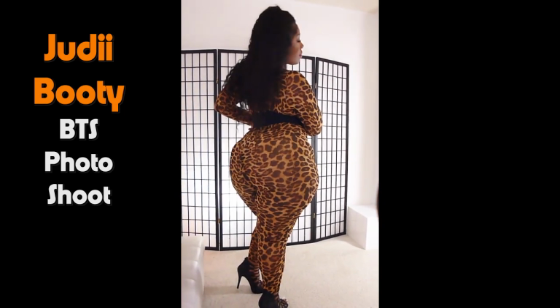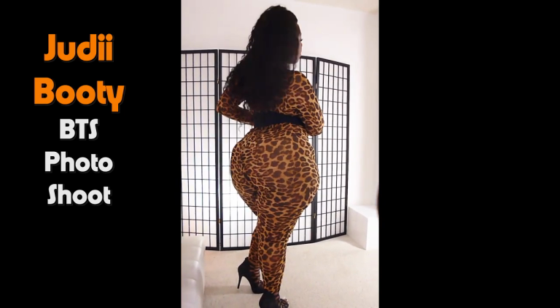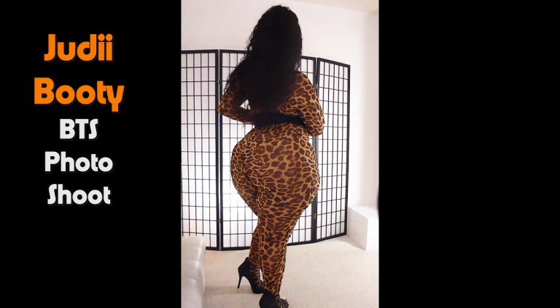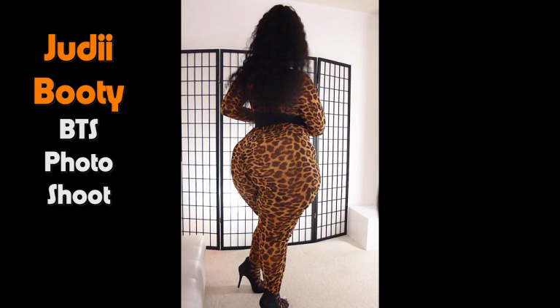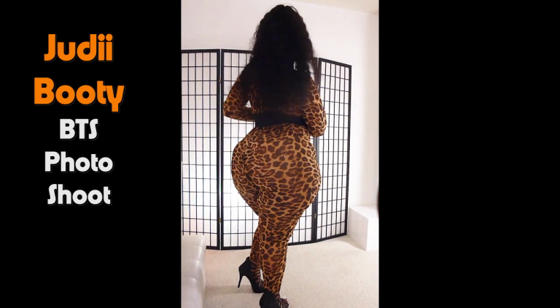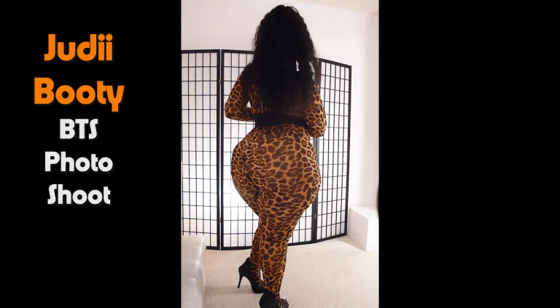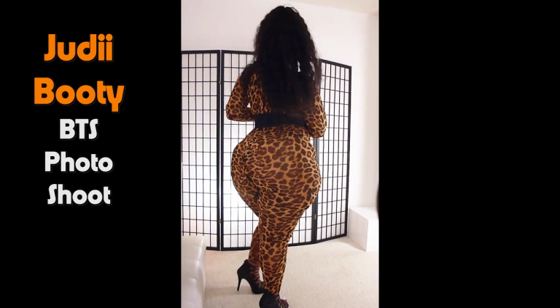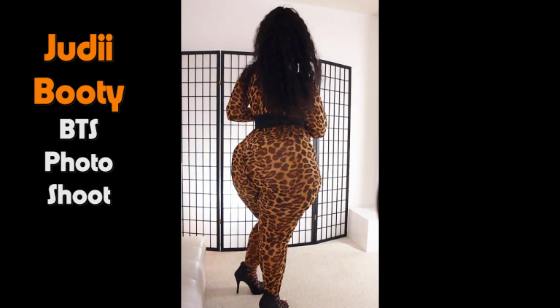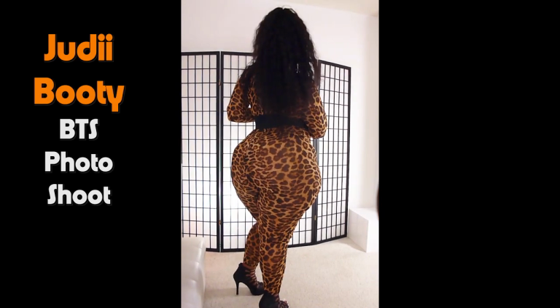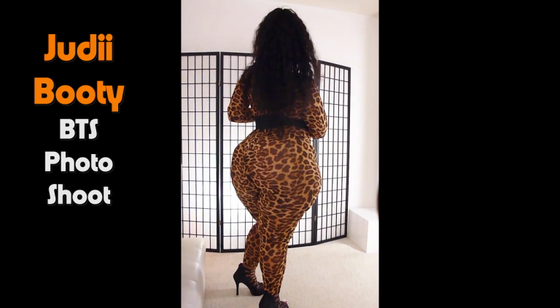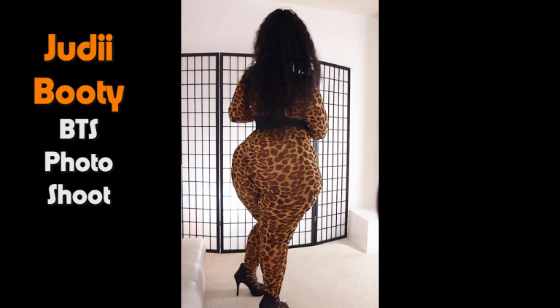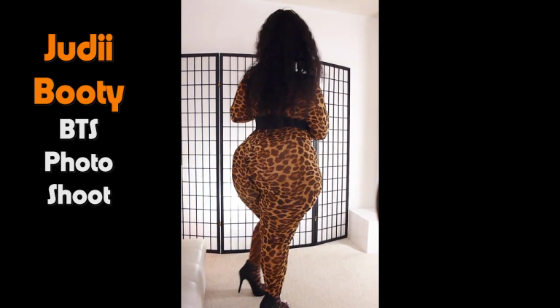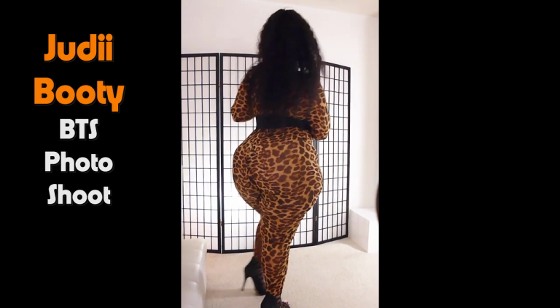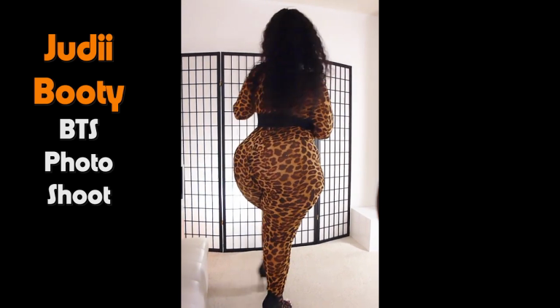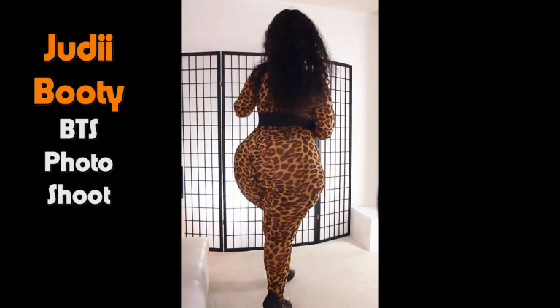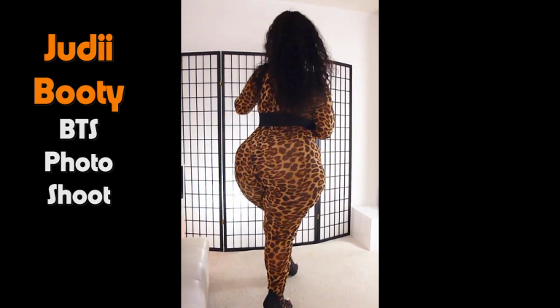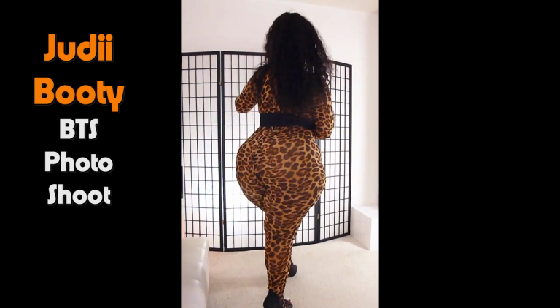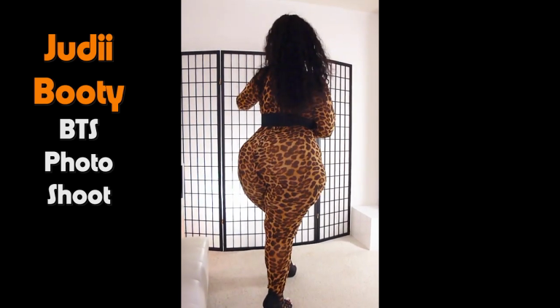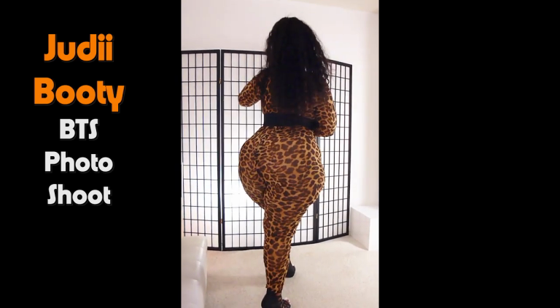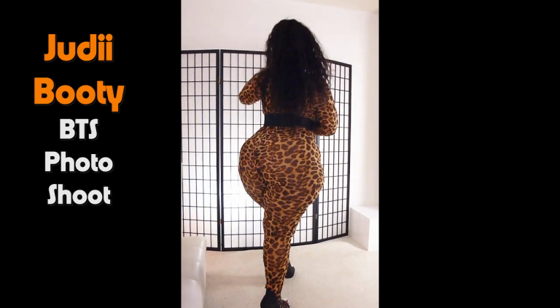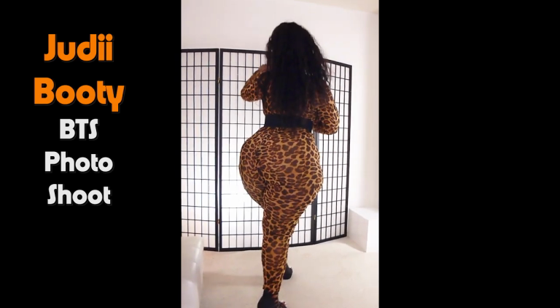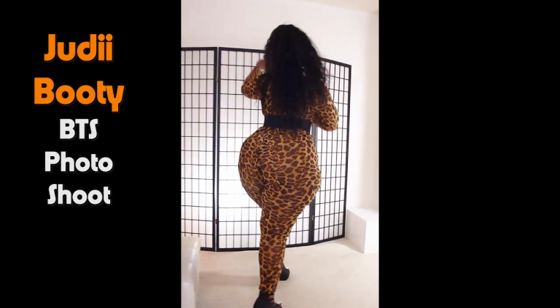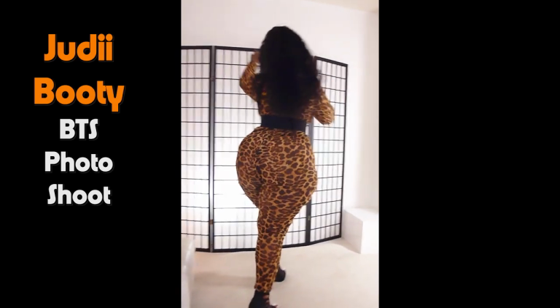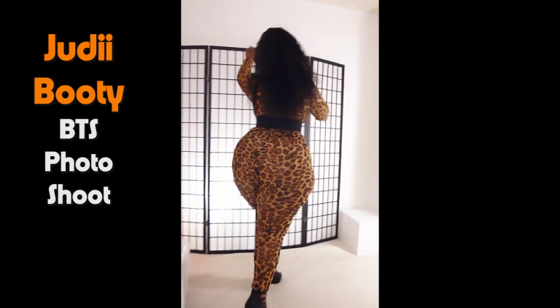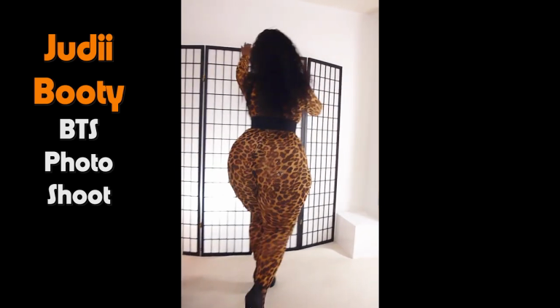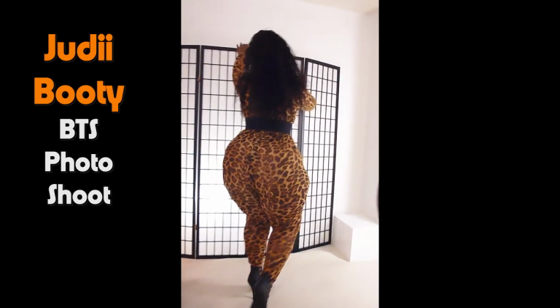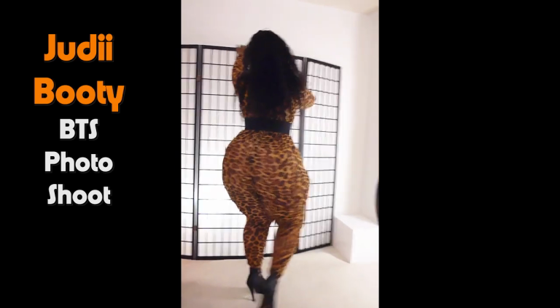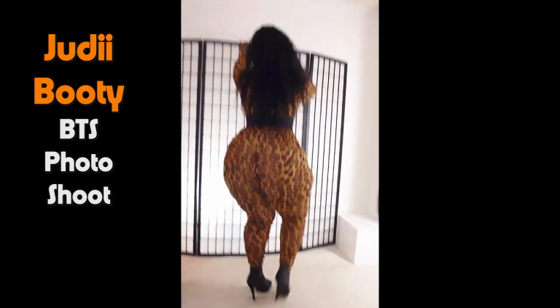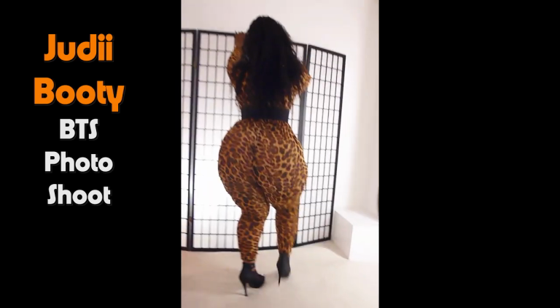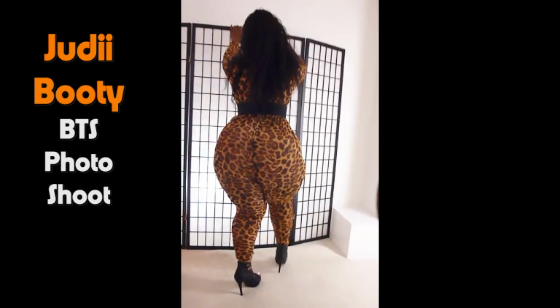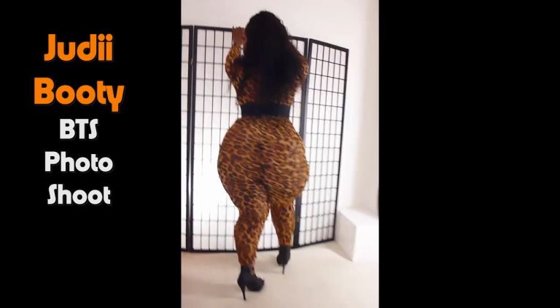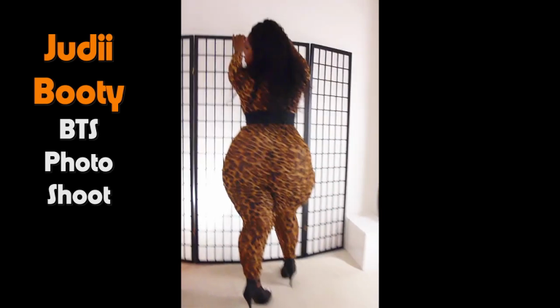I like this pose right here. How can you not appreciate those curves?